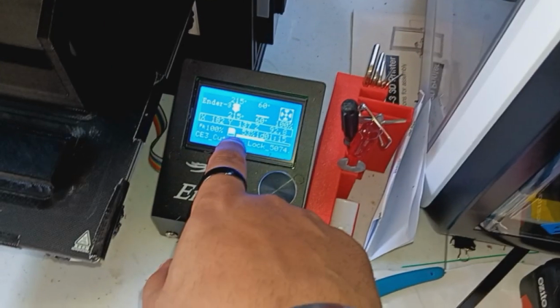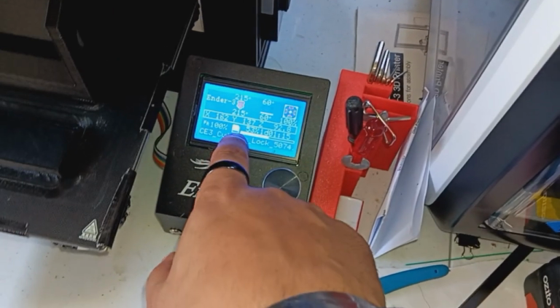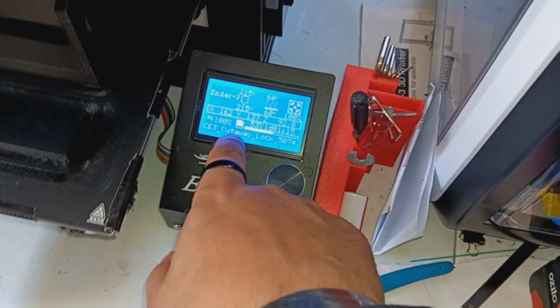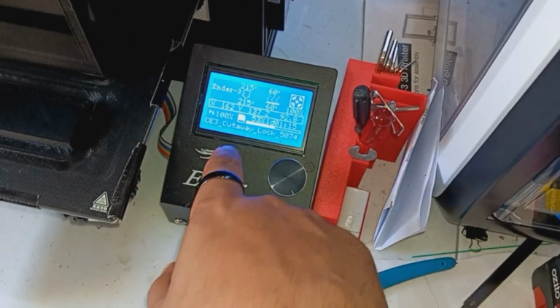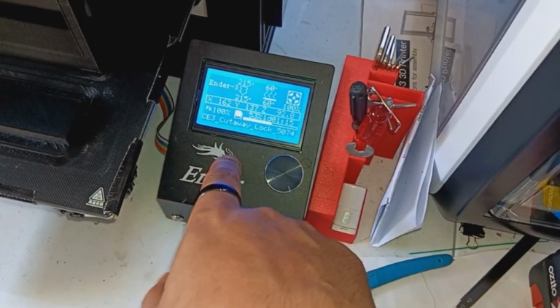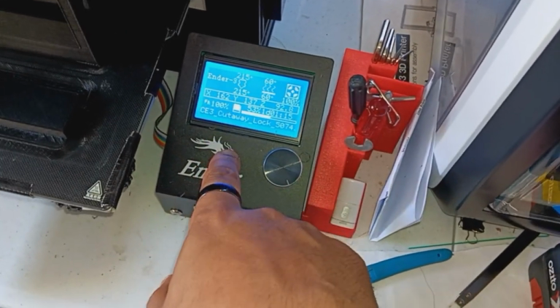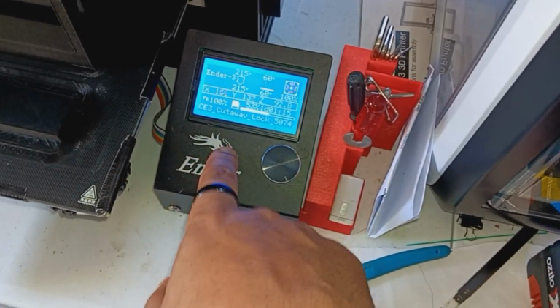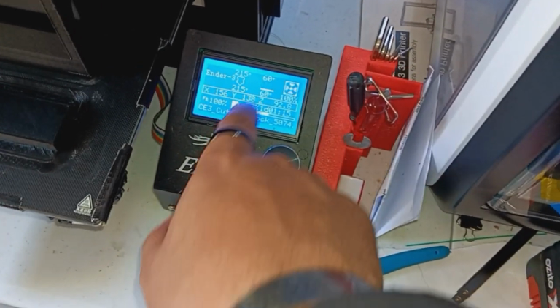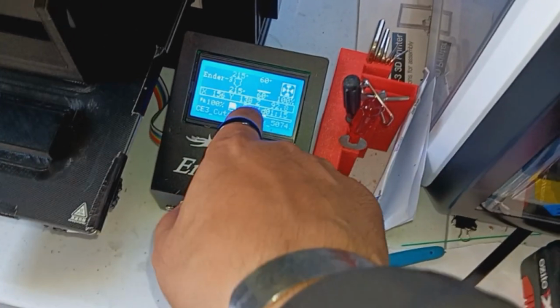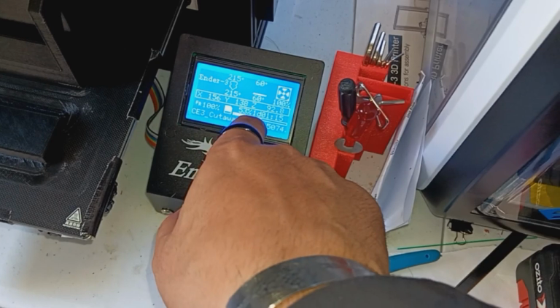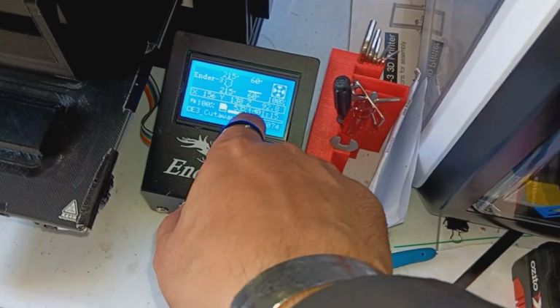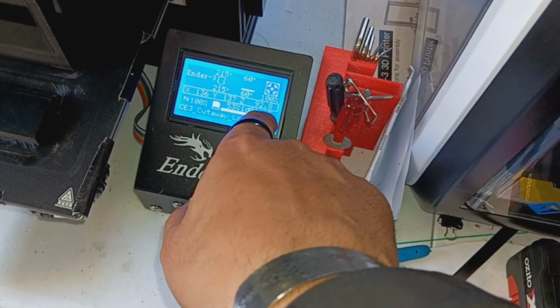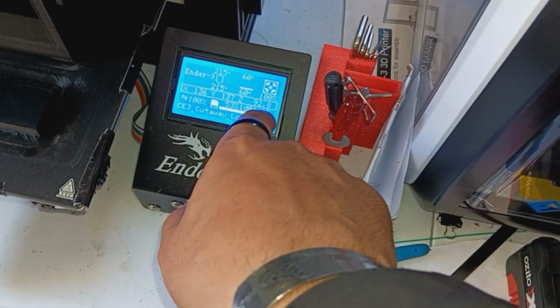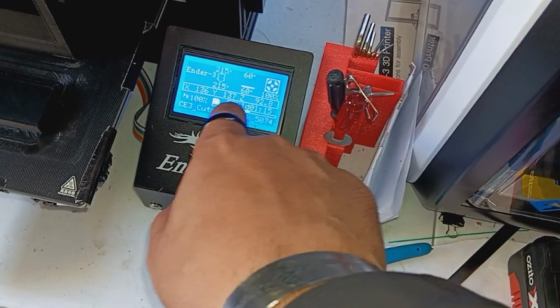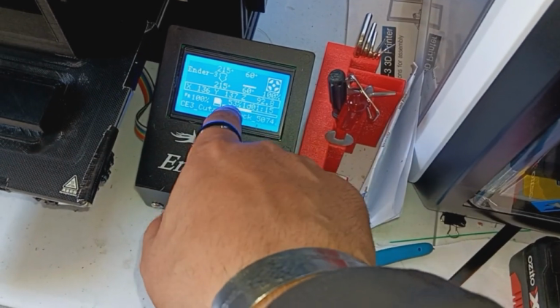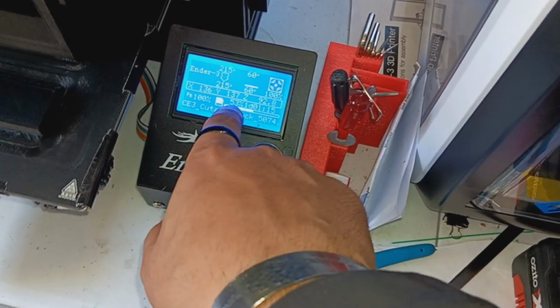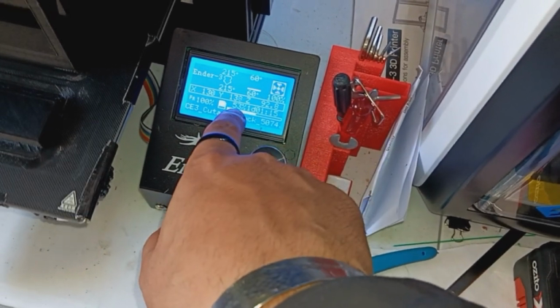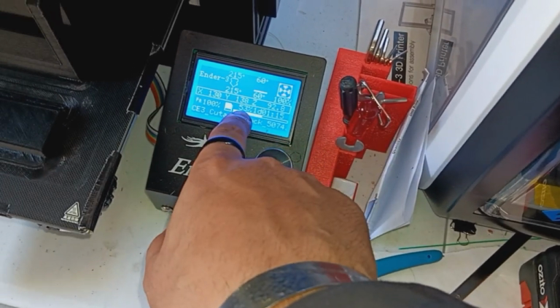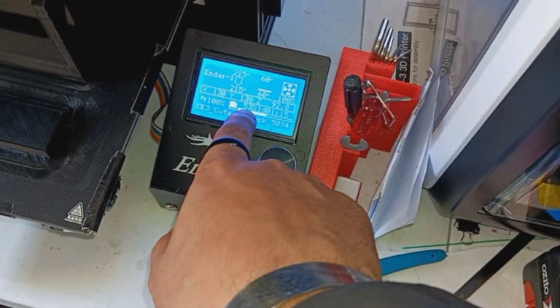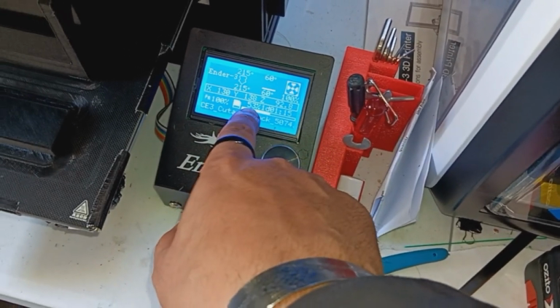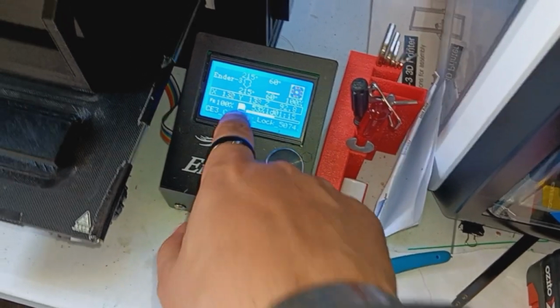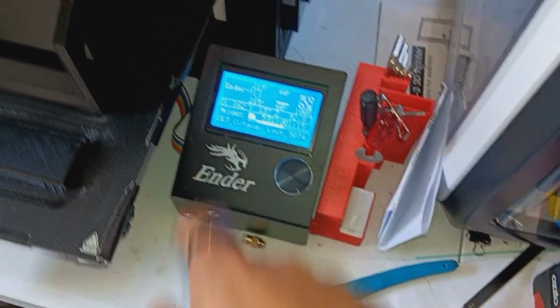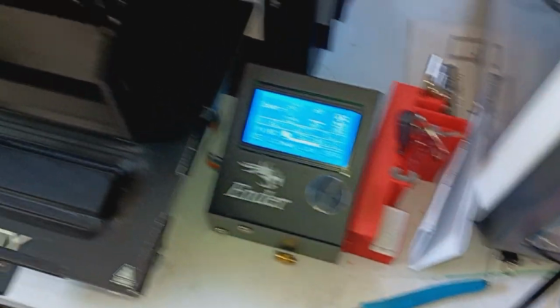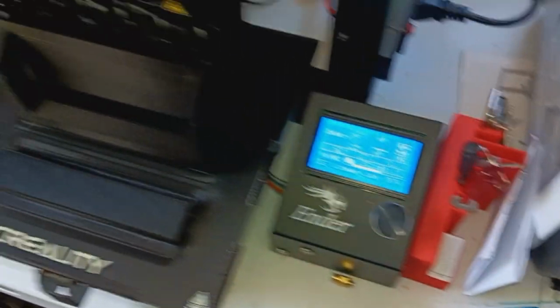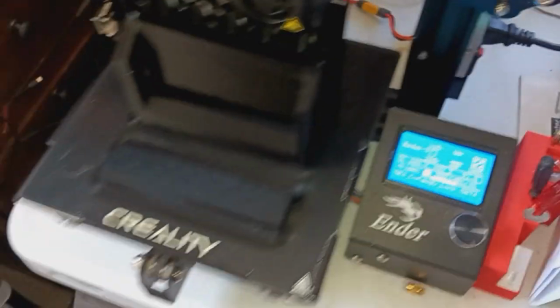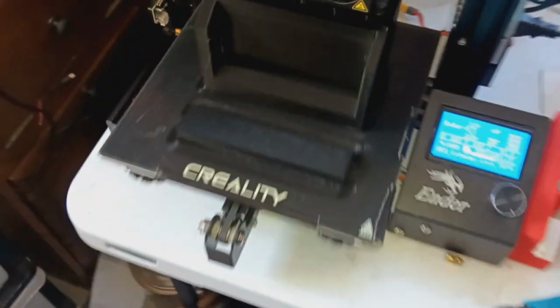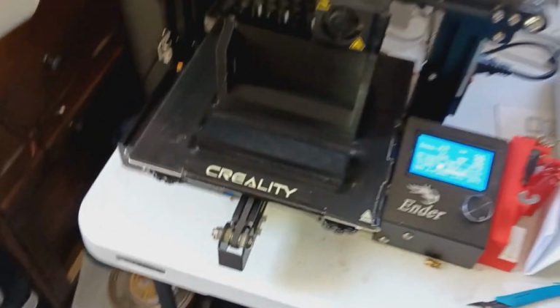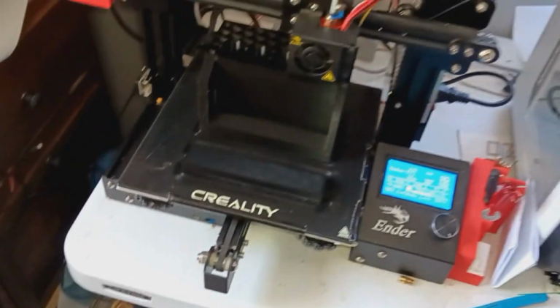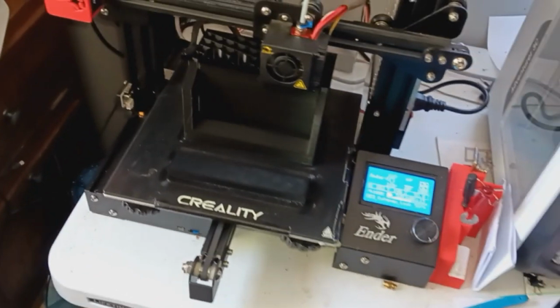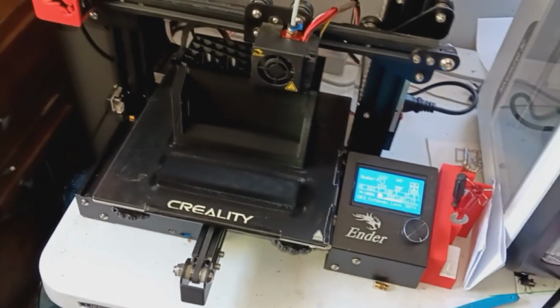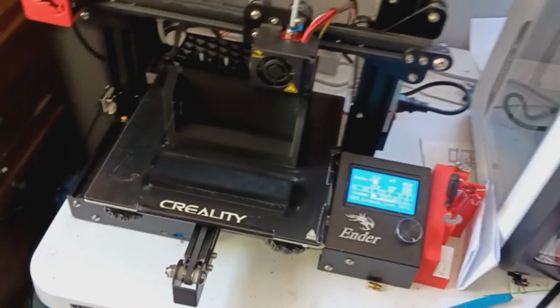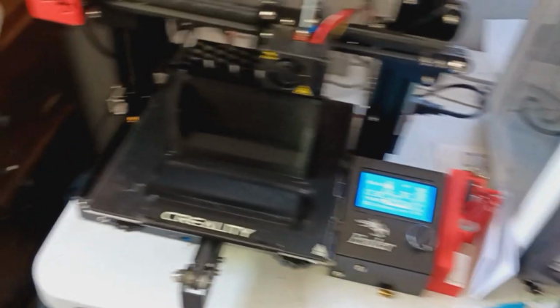It's been going for one day, one hour, fifteen minutes, and we're at 53% printed.